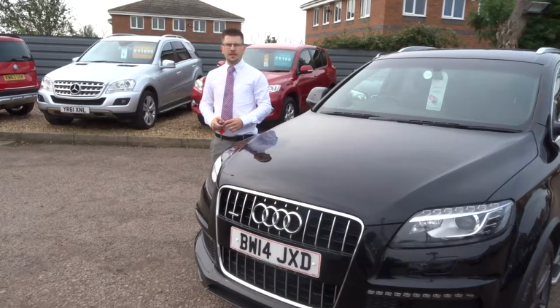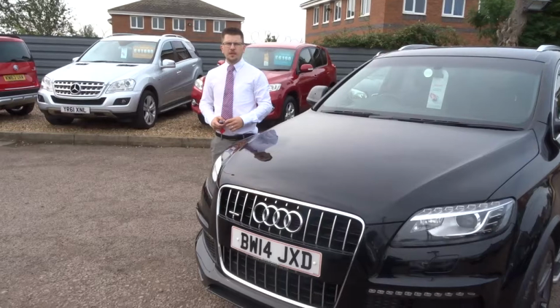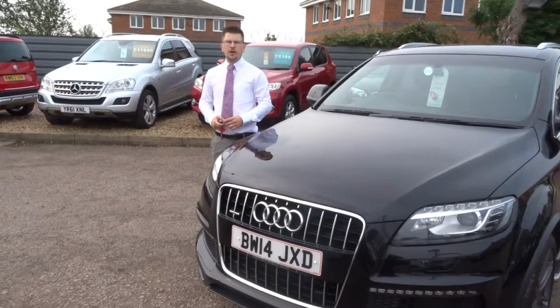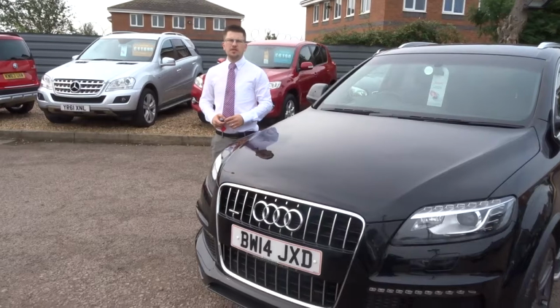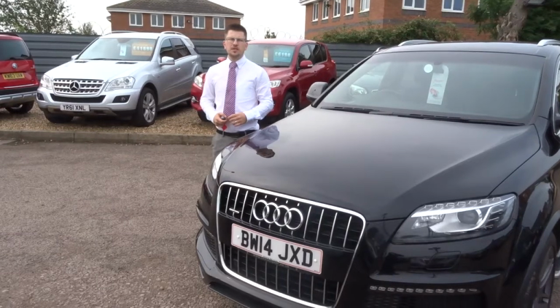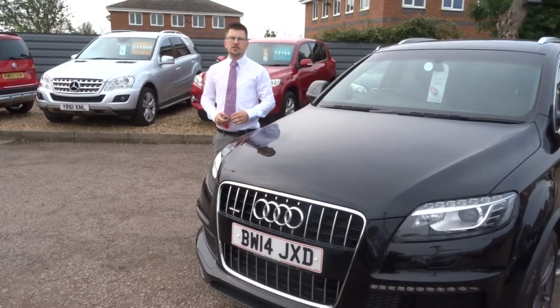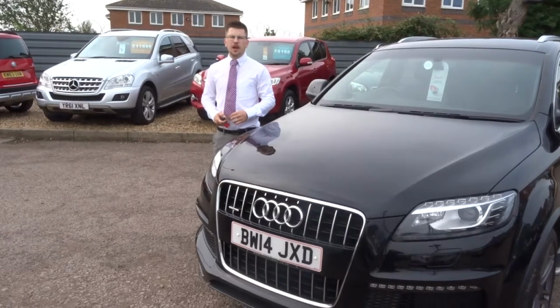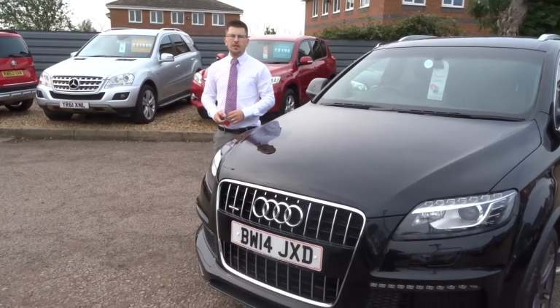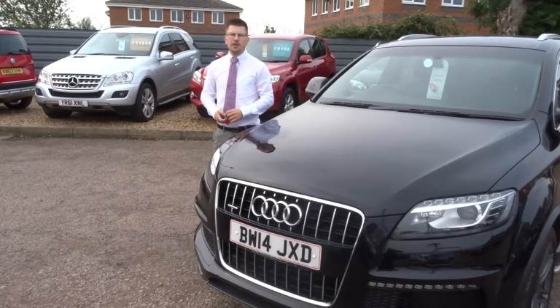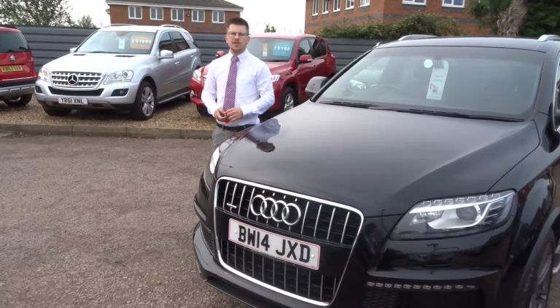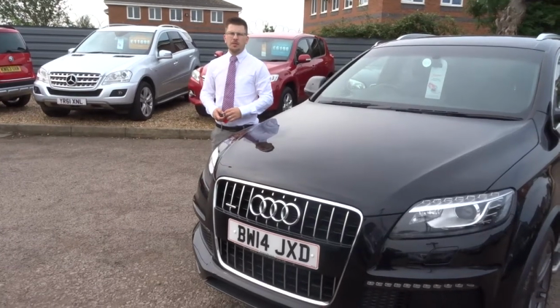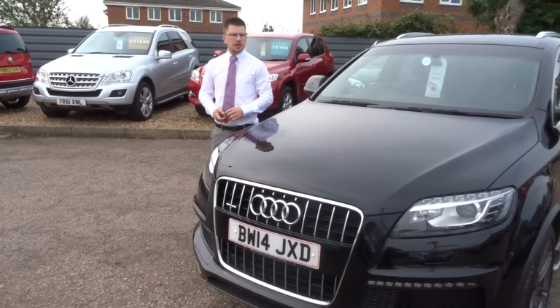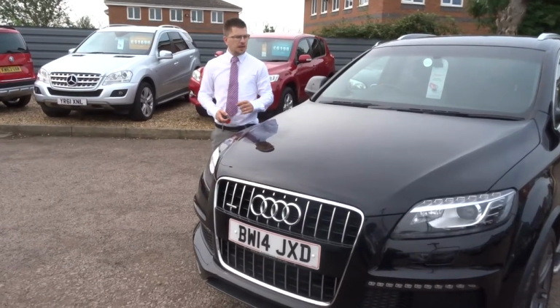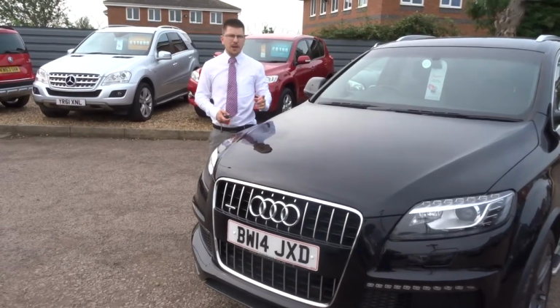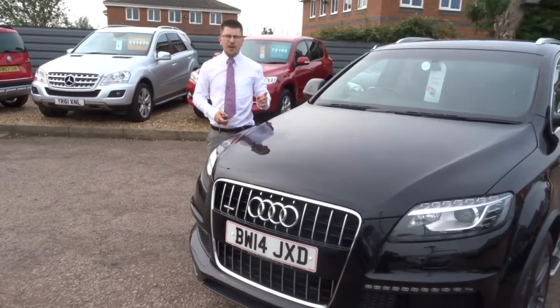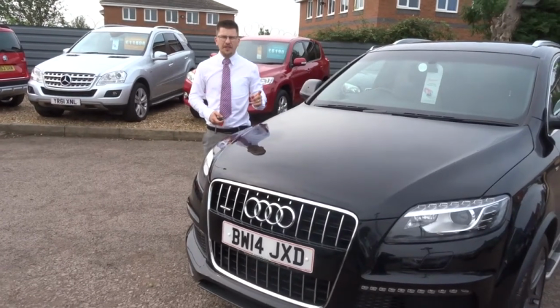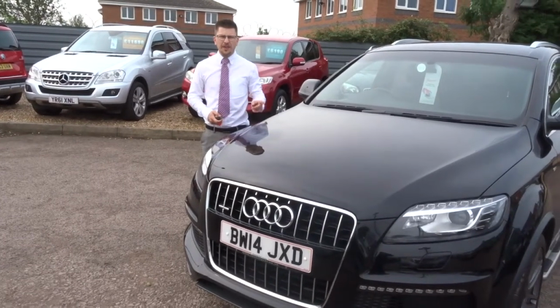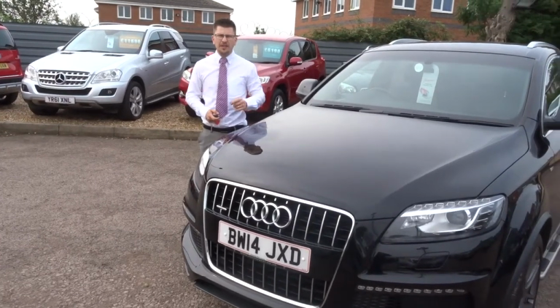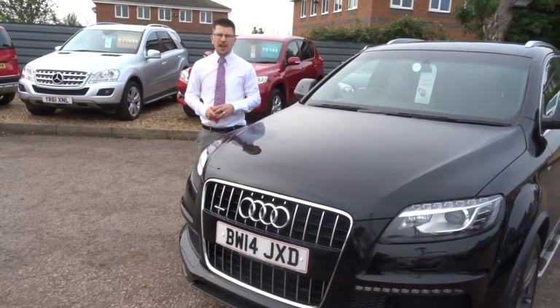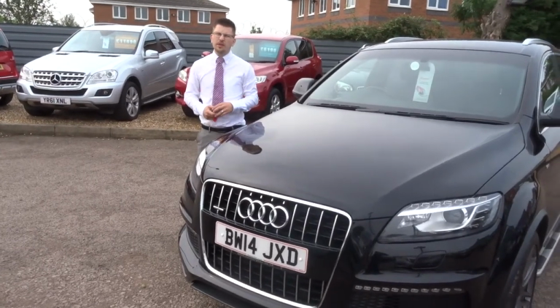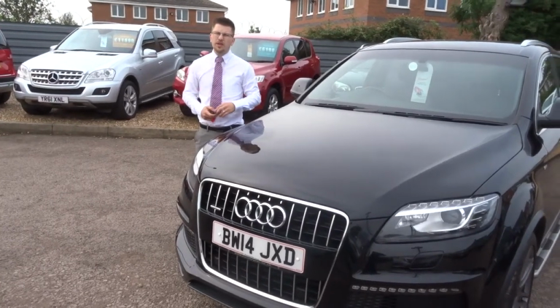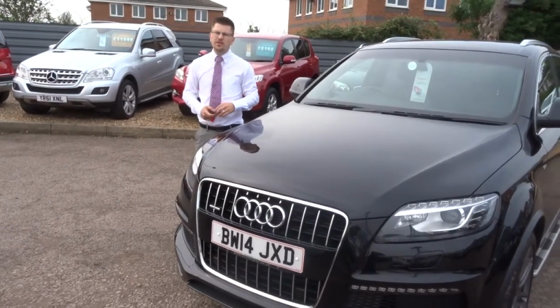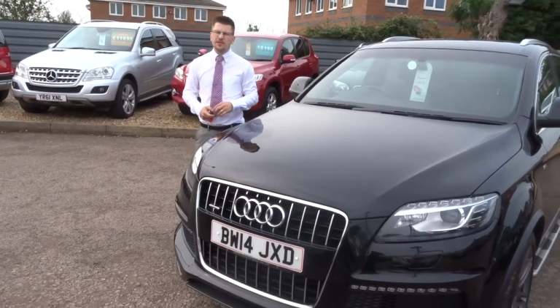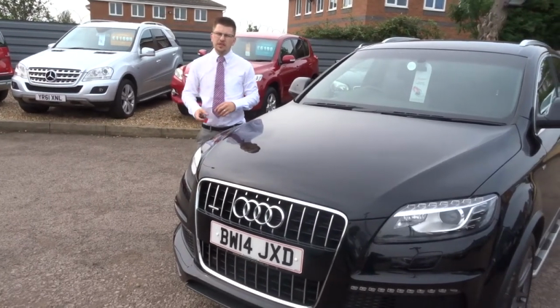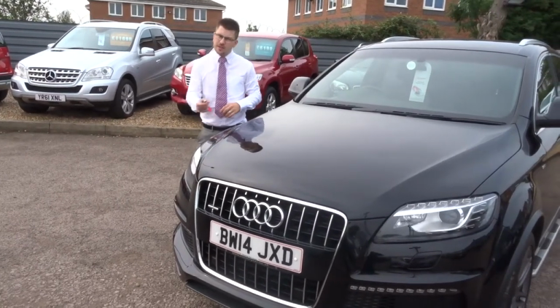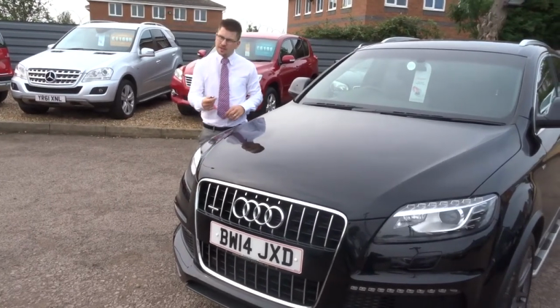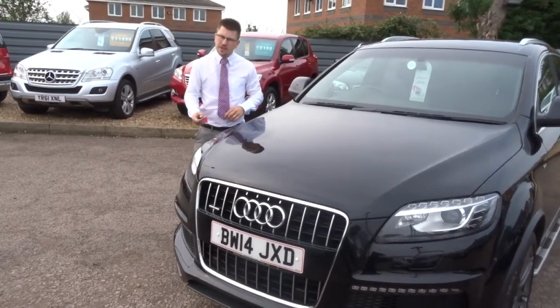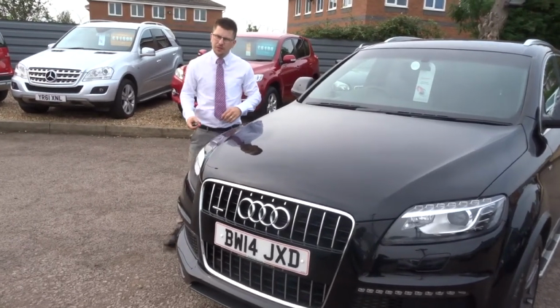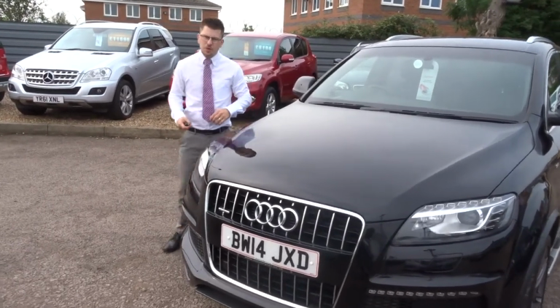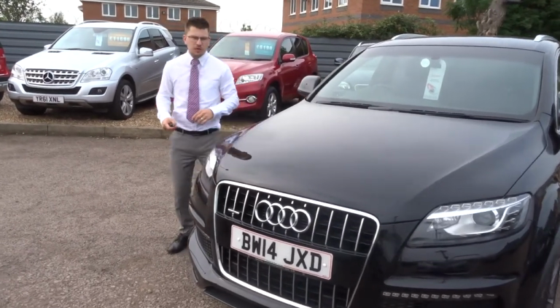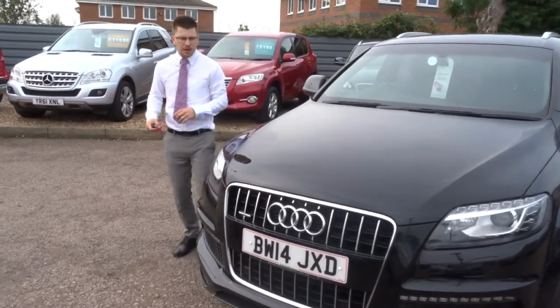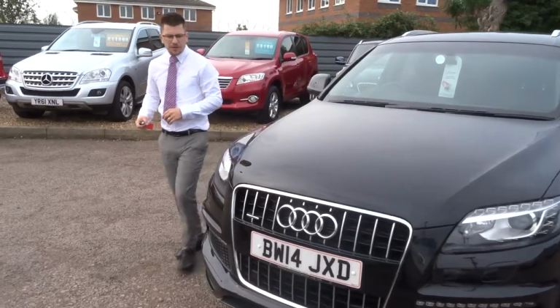Welcome to Country Car. My name's Tom. Here we have a lovely Audi Q7. Let's give you a walk around it.